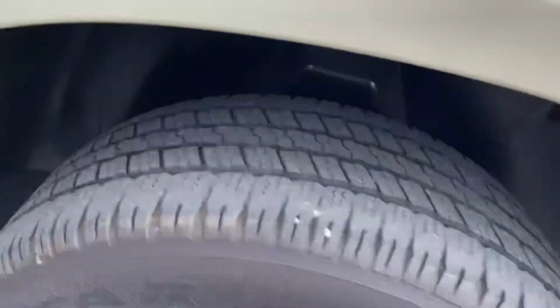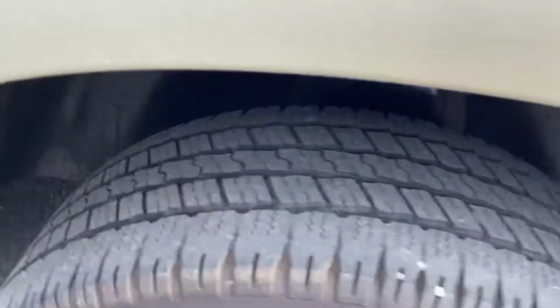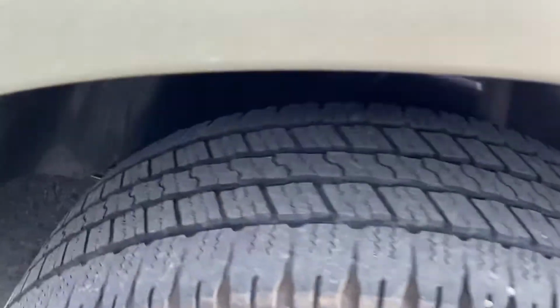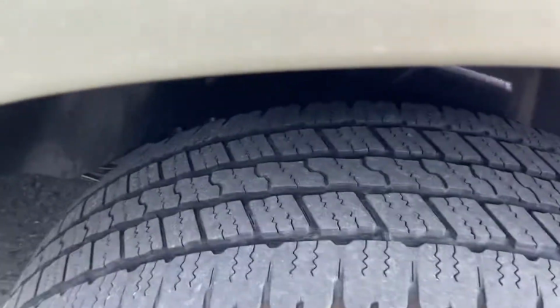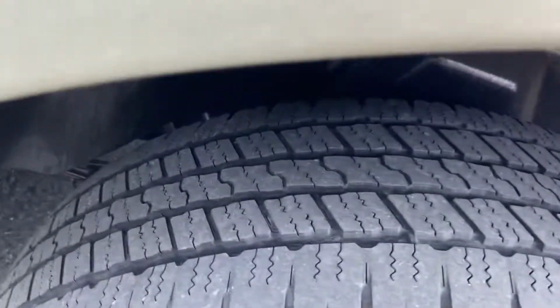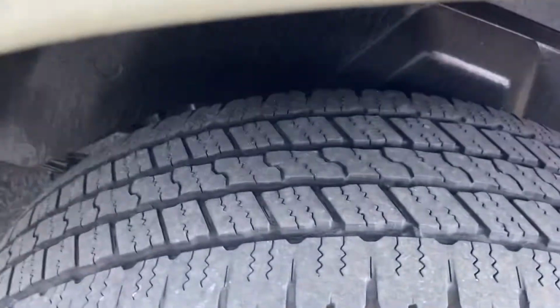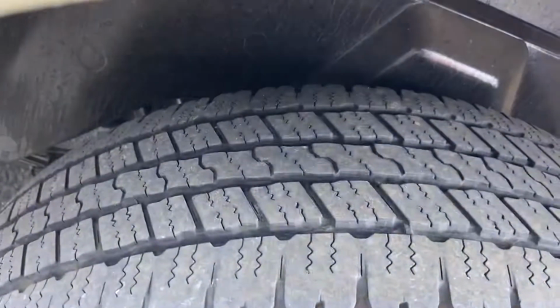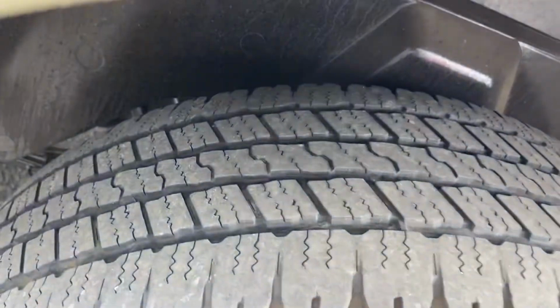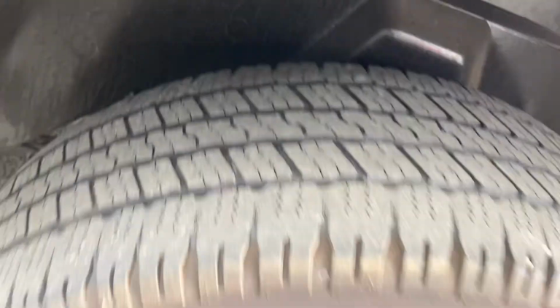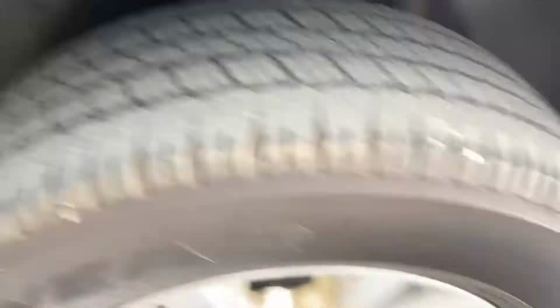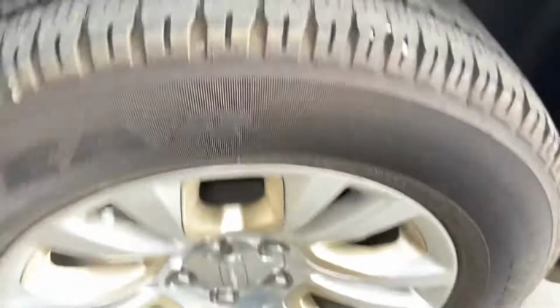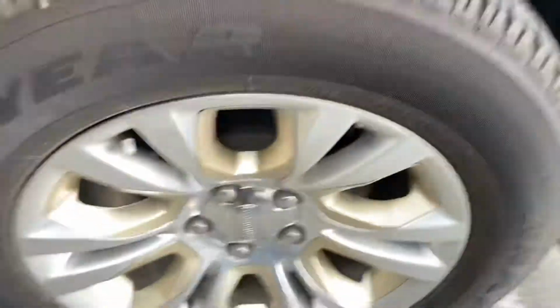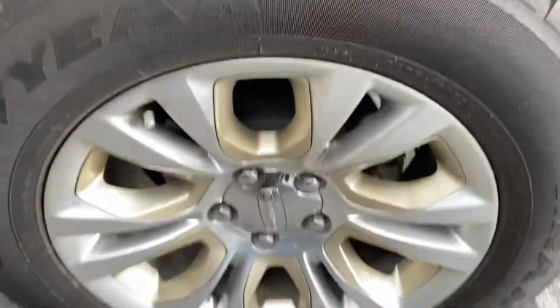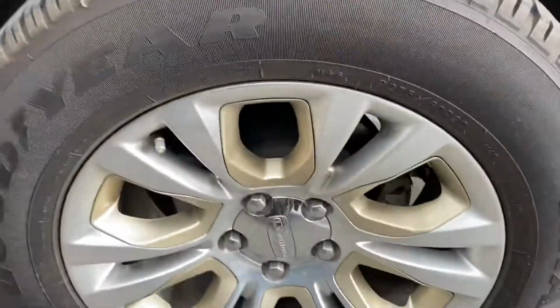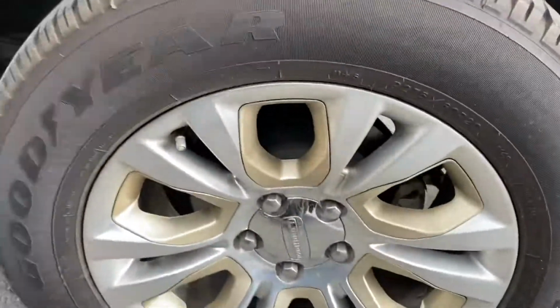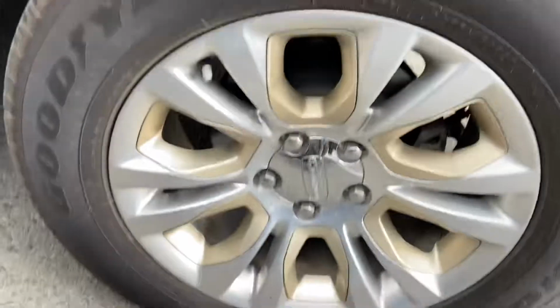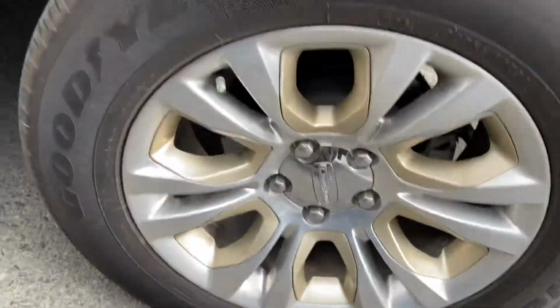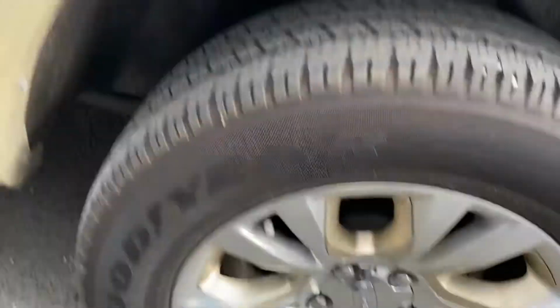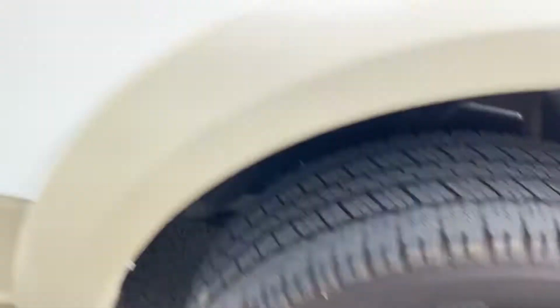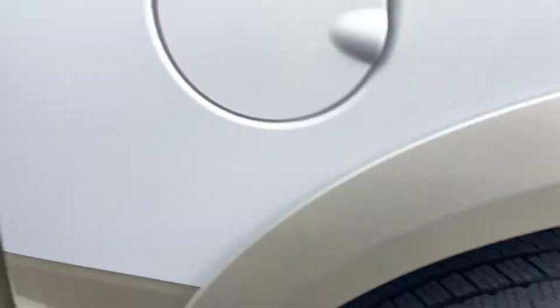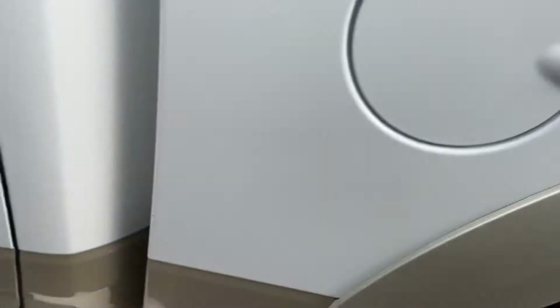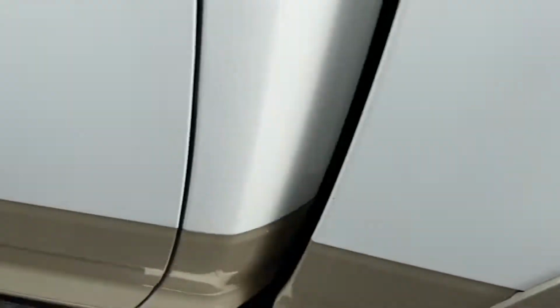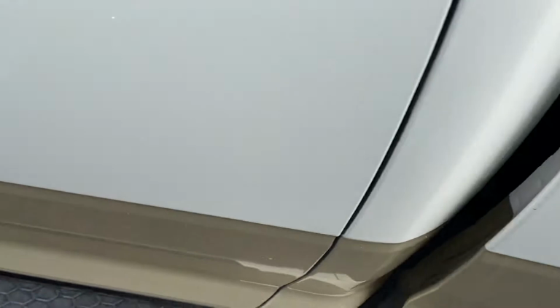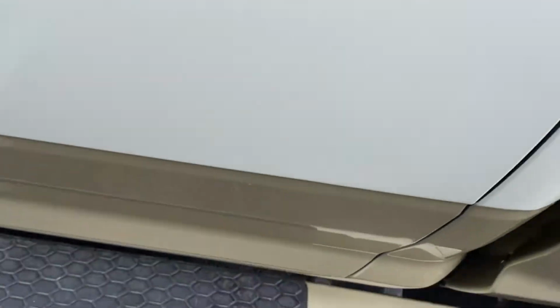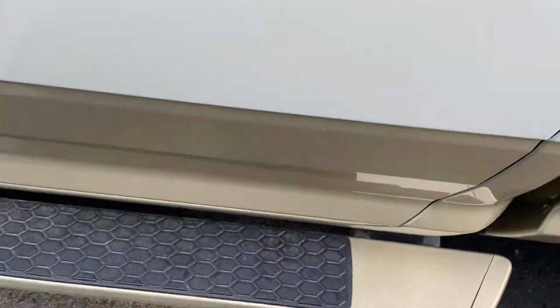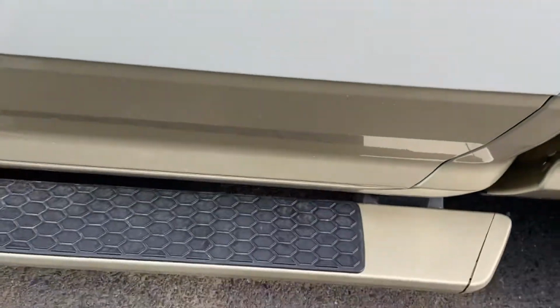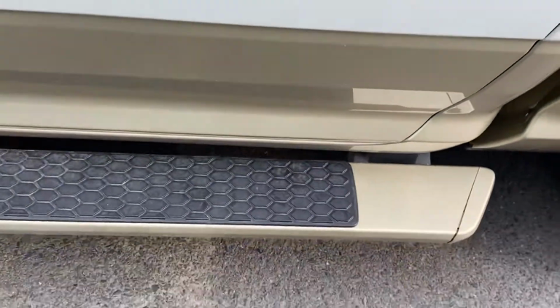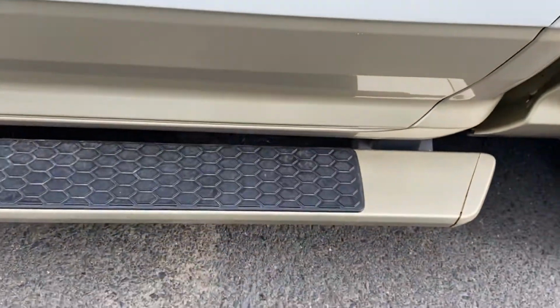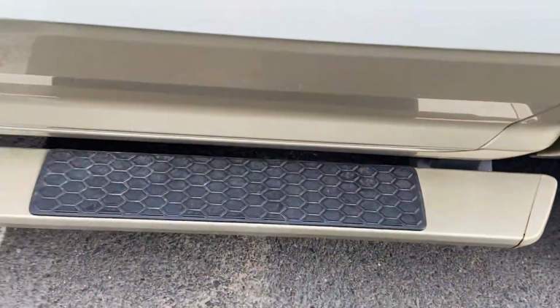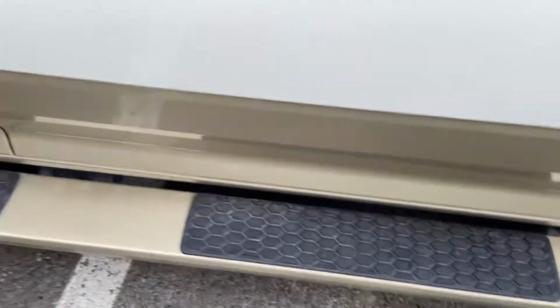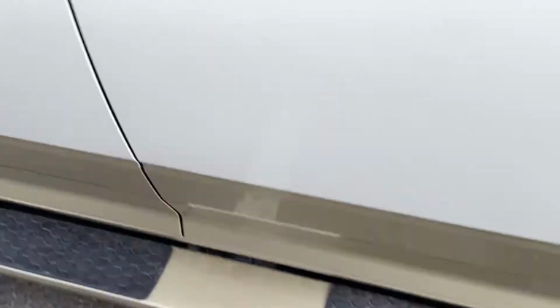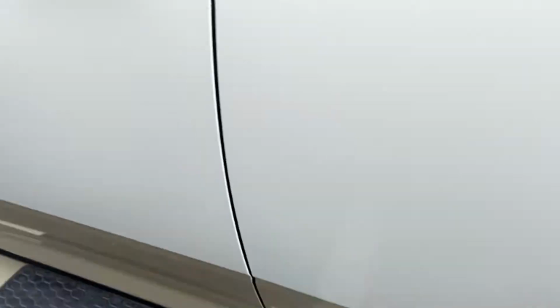Tires are fairly good. There's the wheels. It's got some running boards down here.